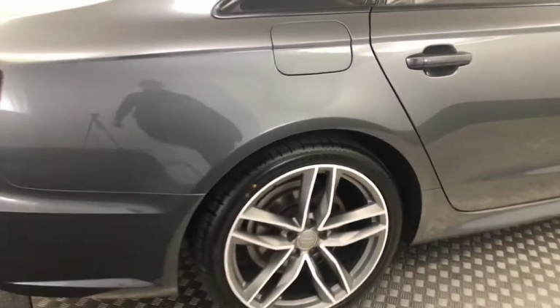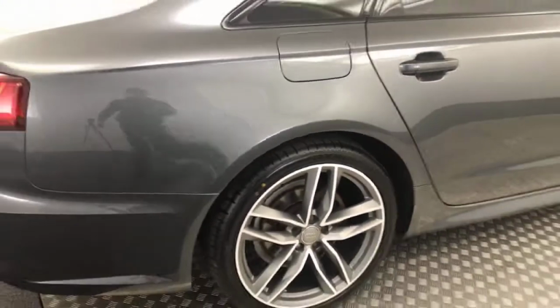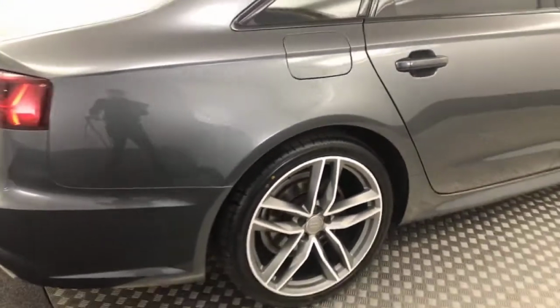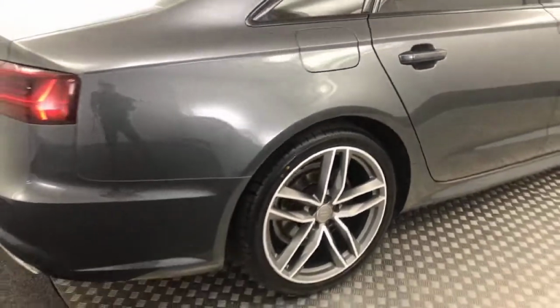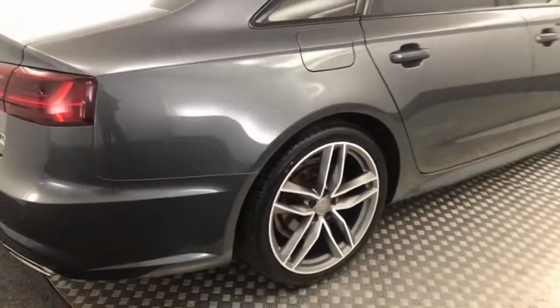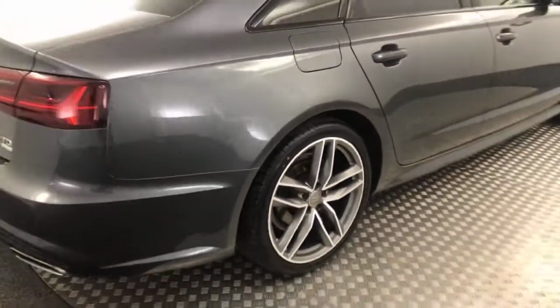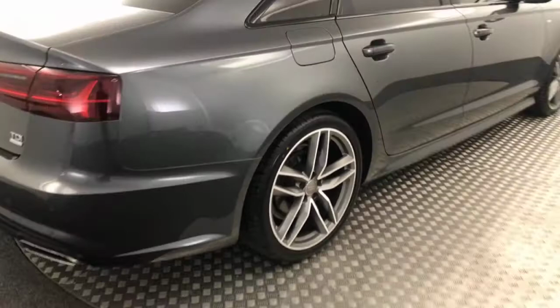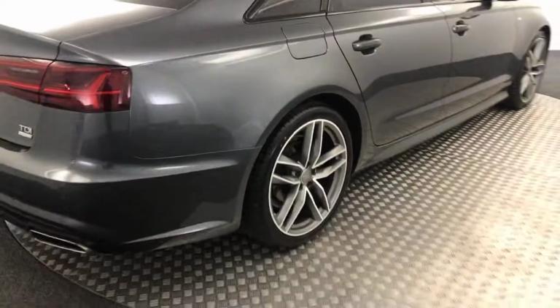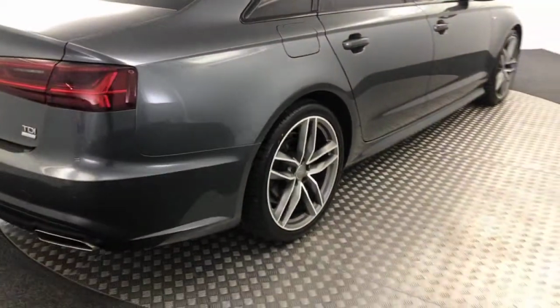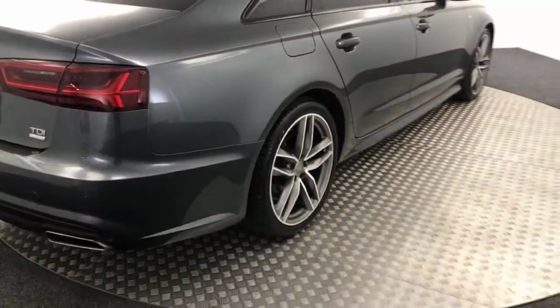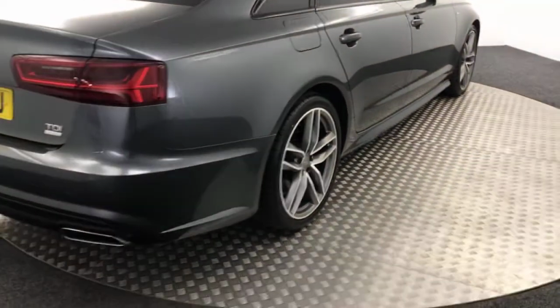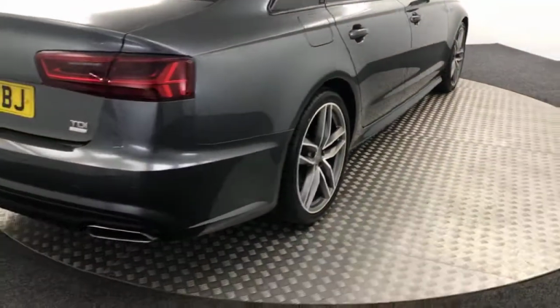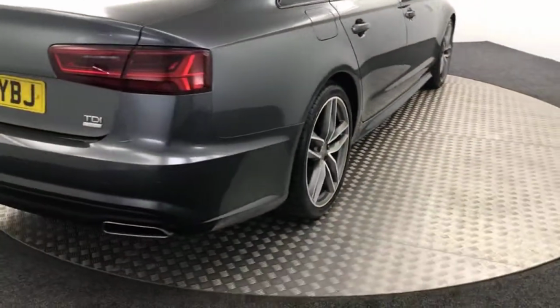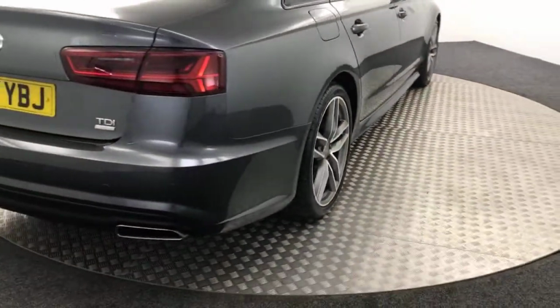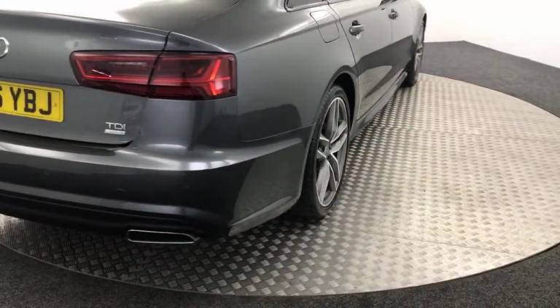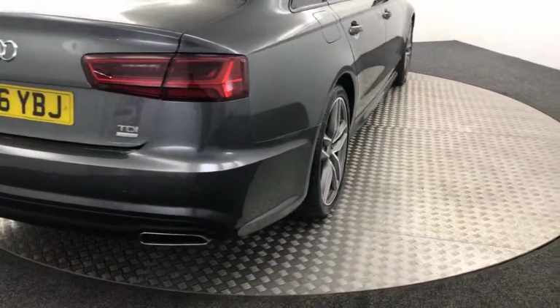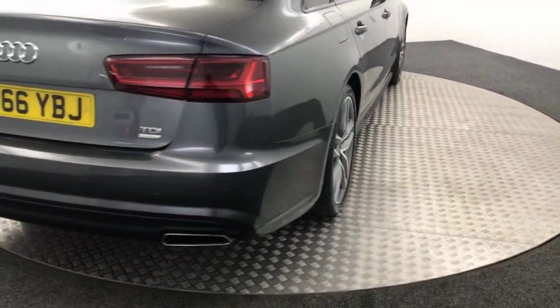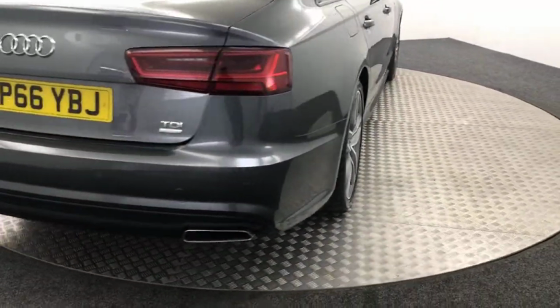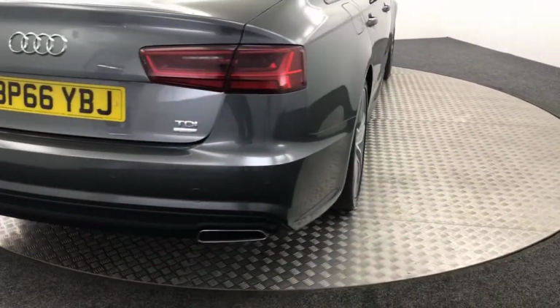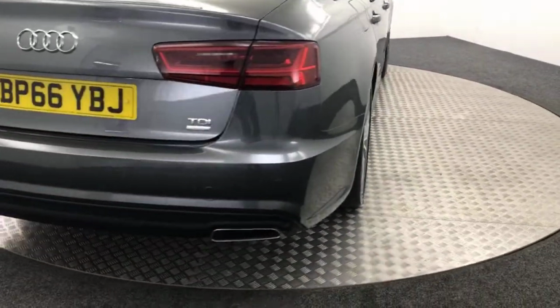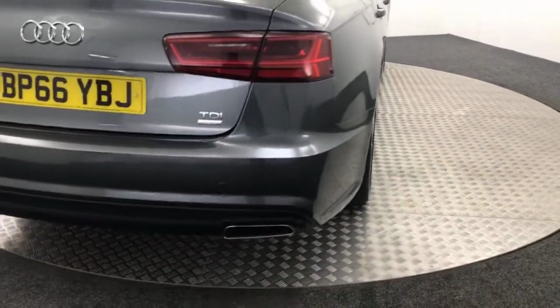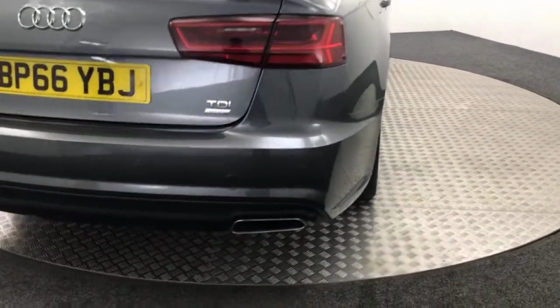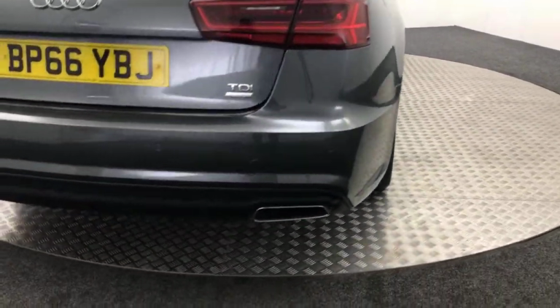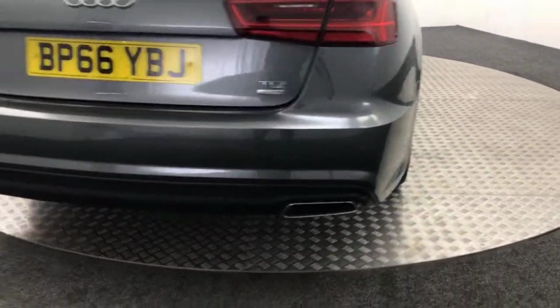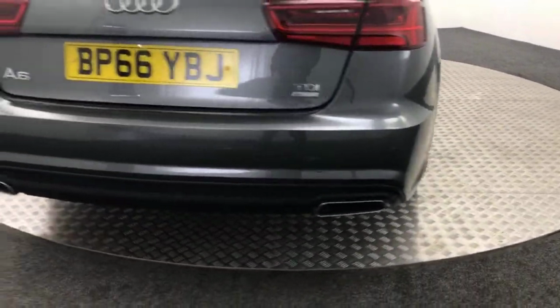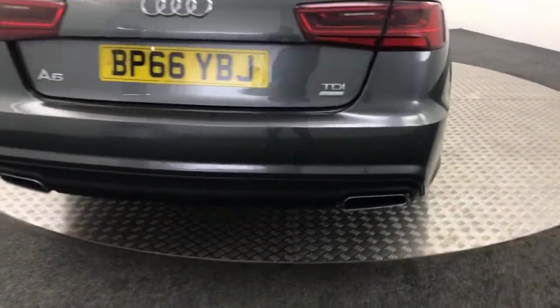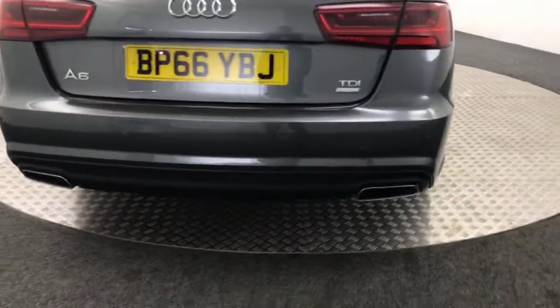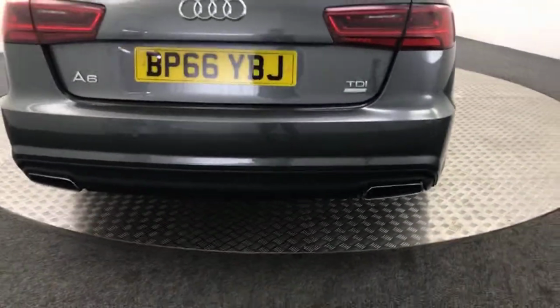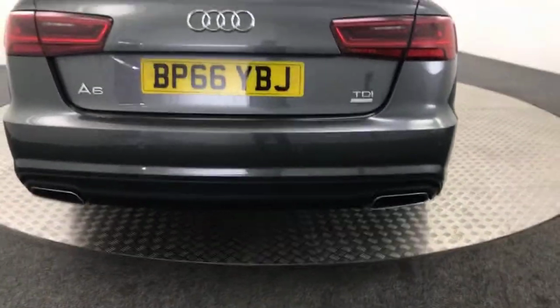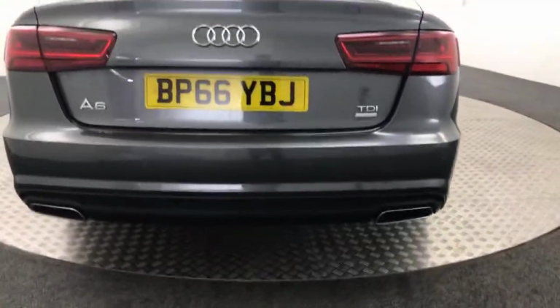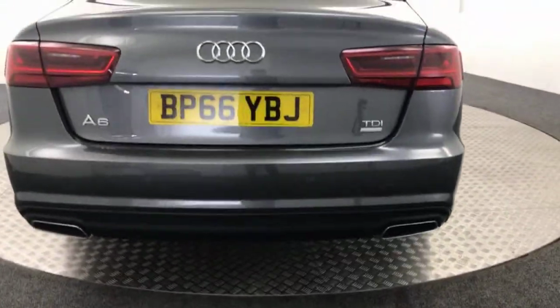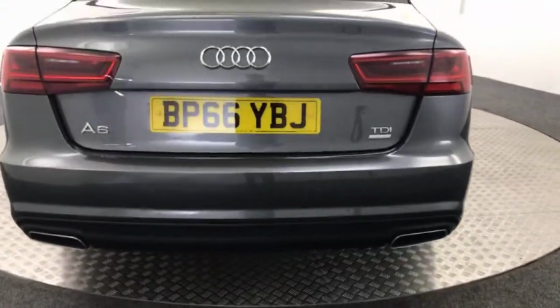Bringing you around to the rear of the vehicle — it does have reverse sensors and a nice dual exhaust.